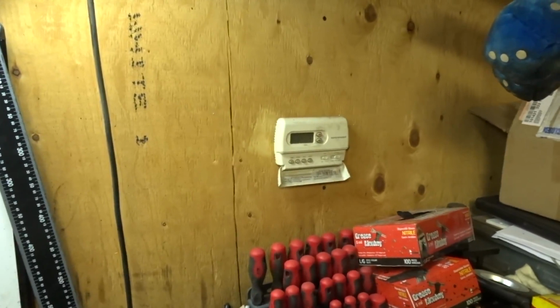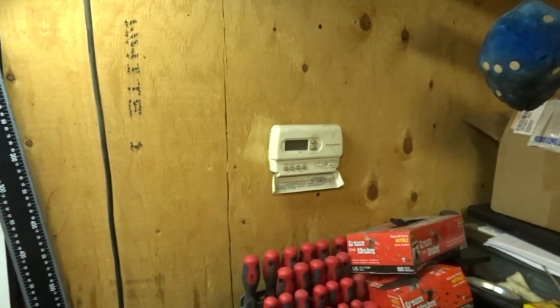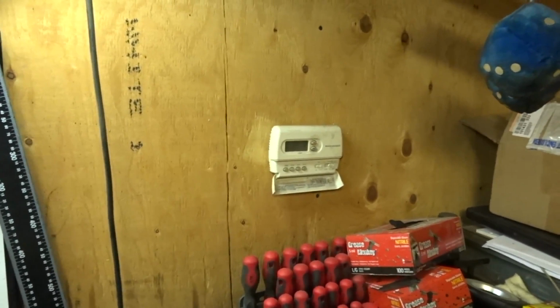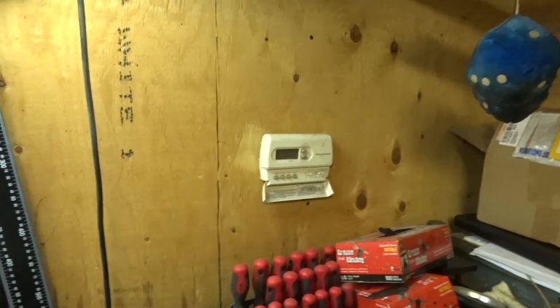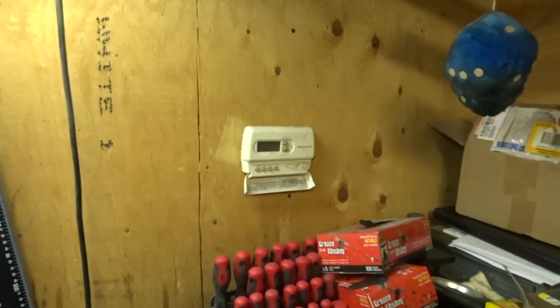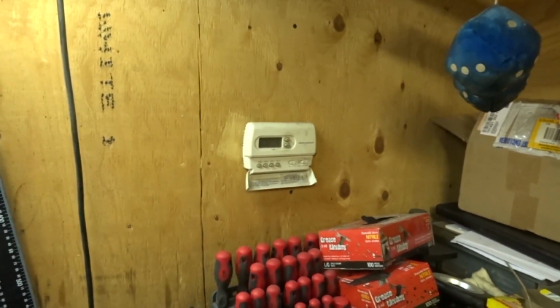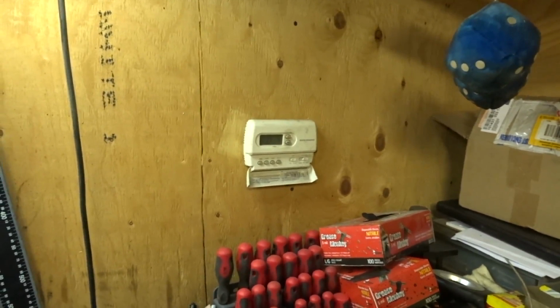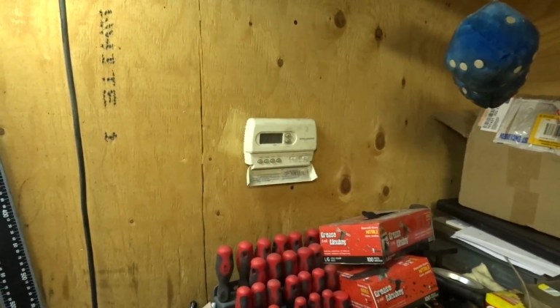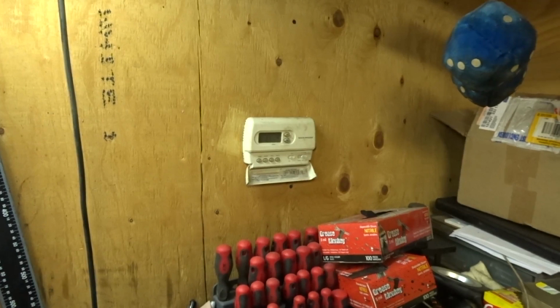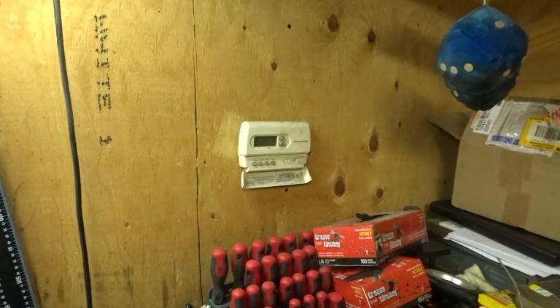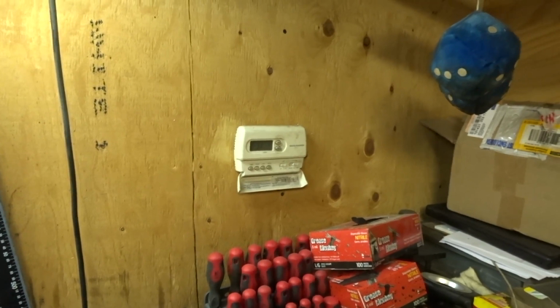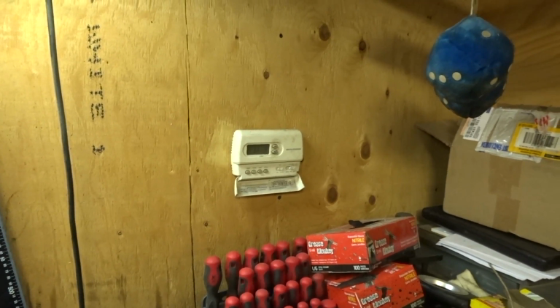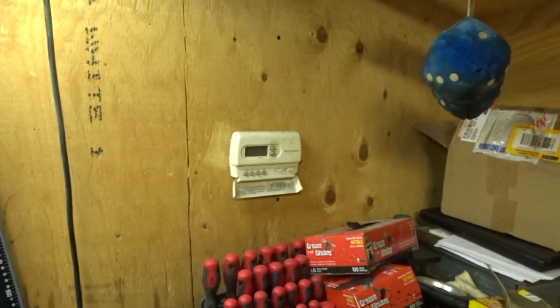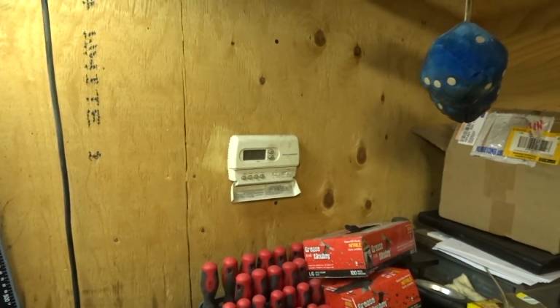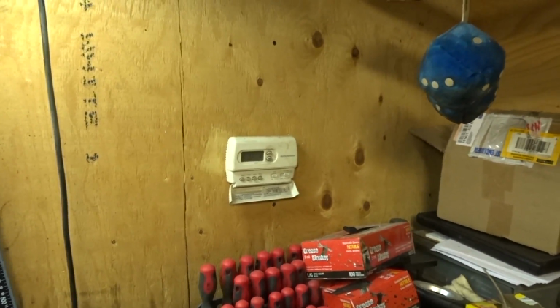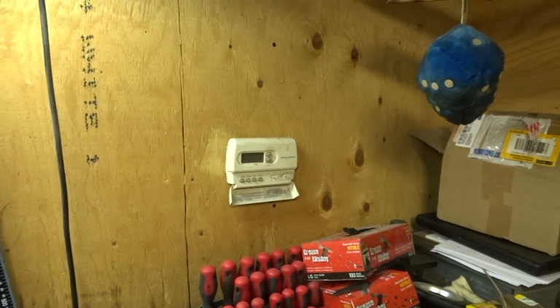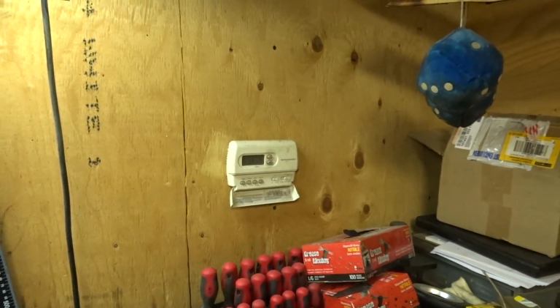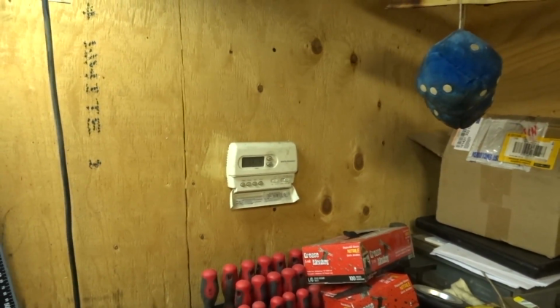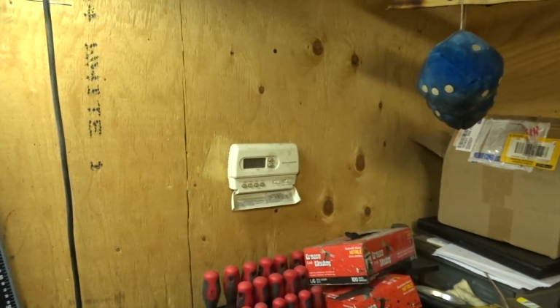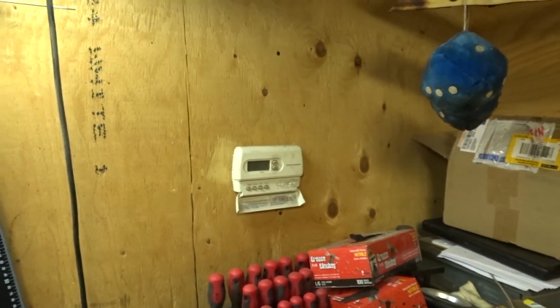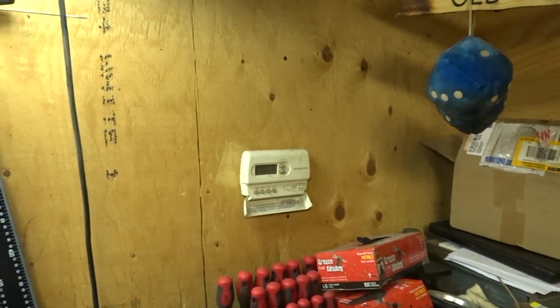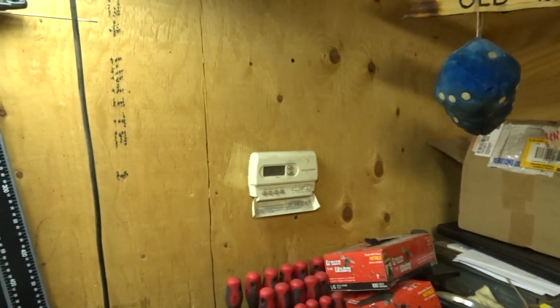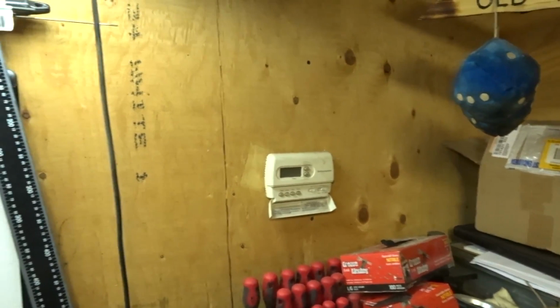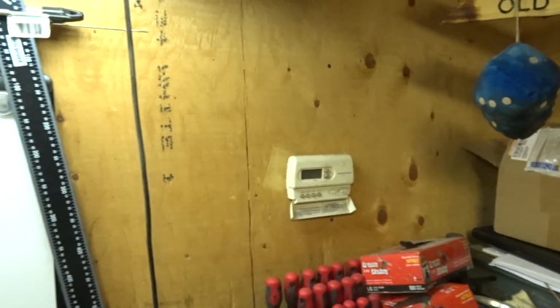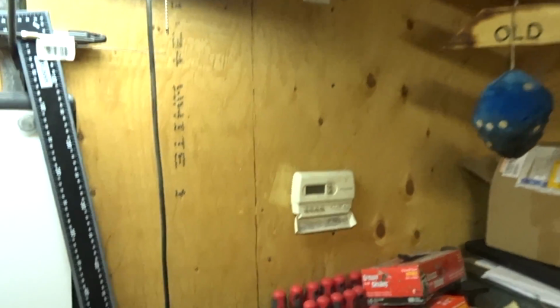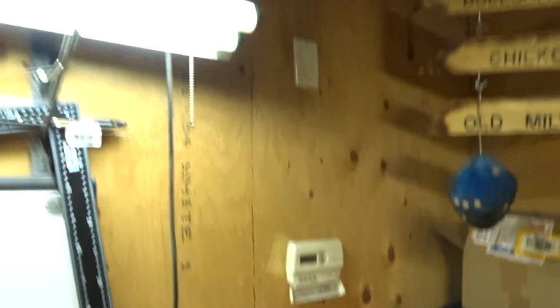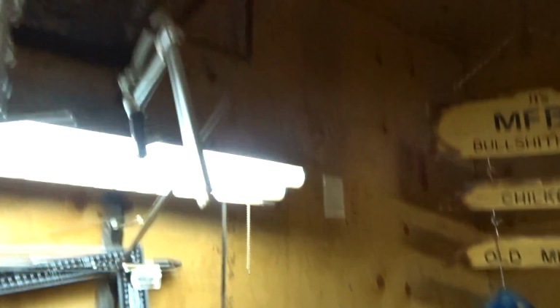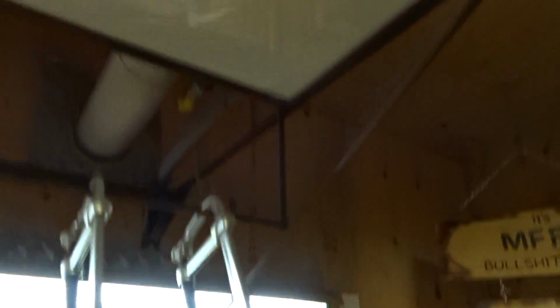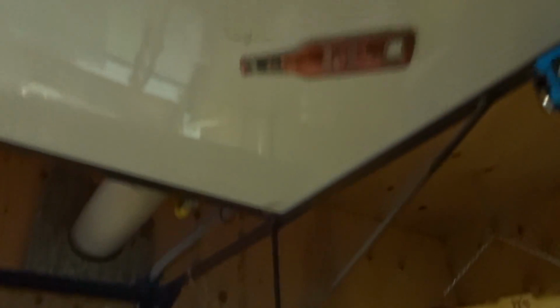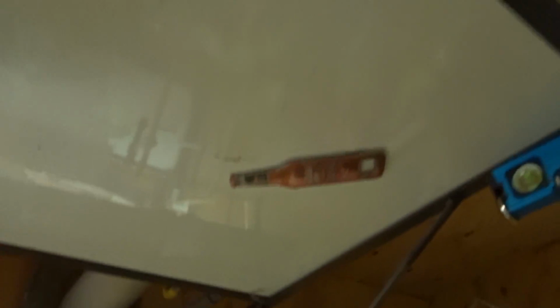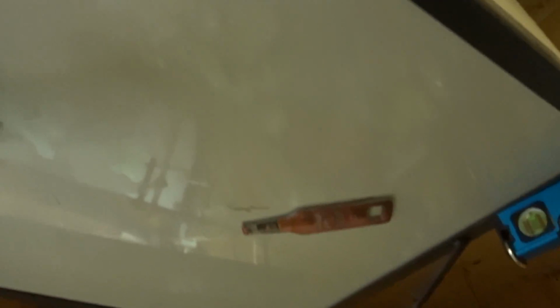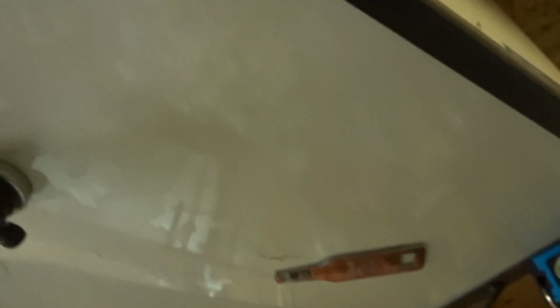I have no clue why the furnace stopped and all of a sudden kicked back in, when all I did was adjust the temperature to 12 degrees.